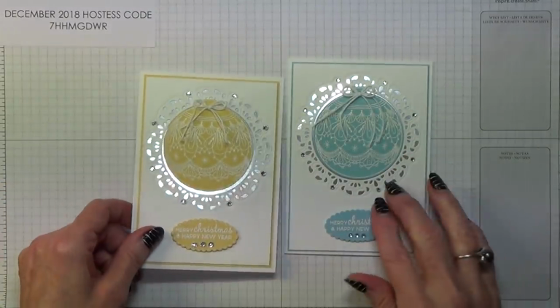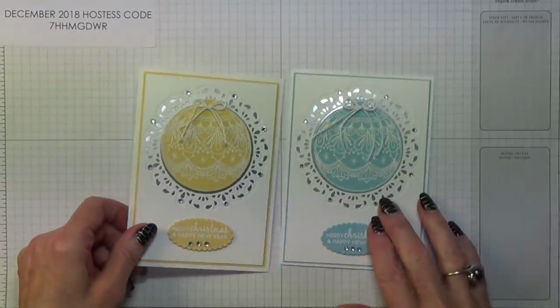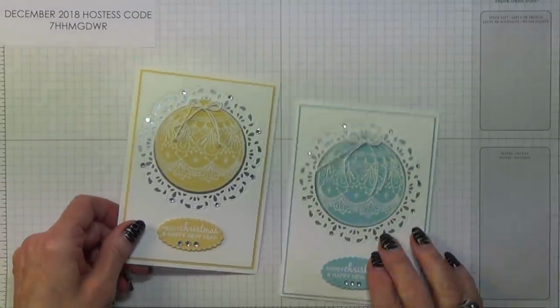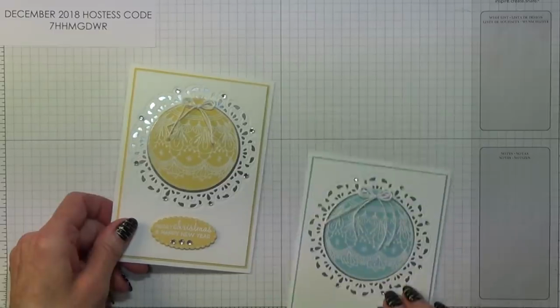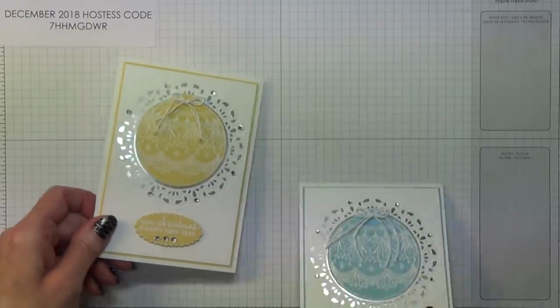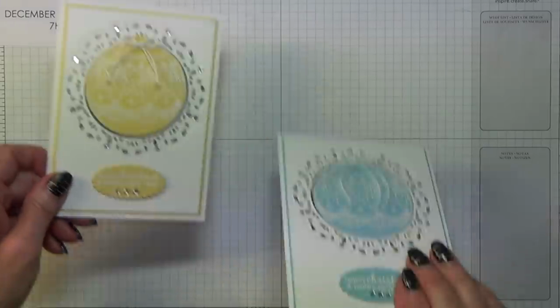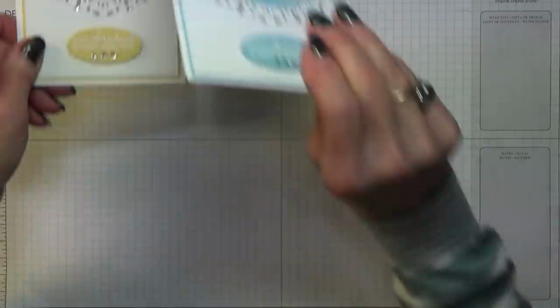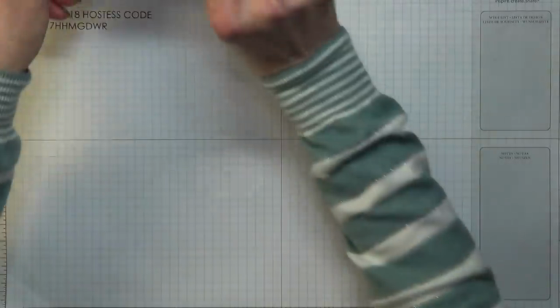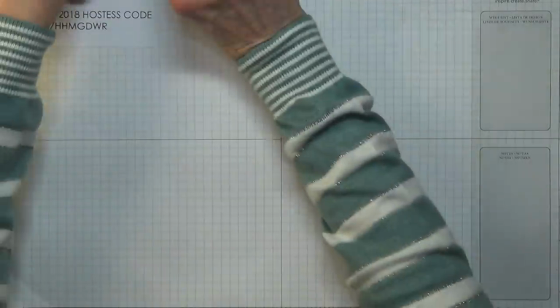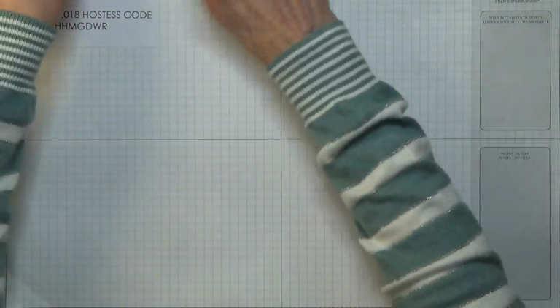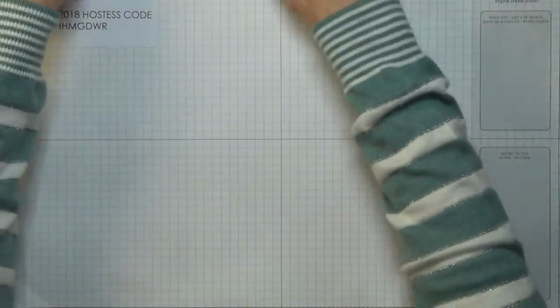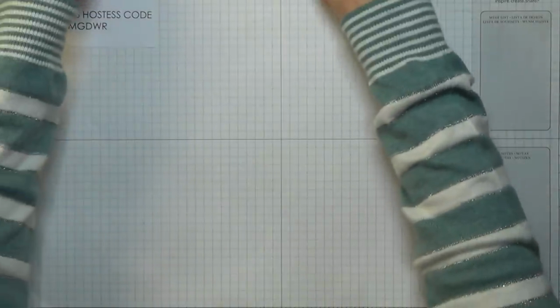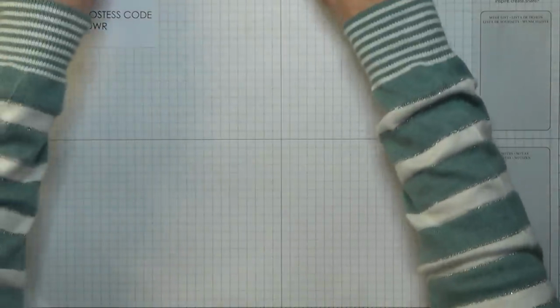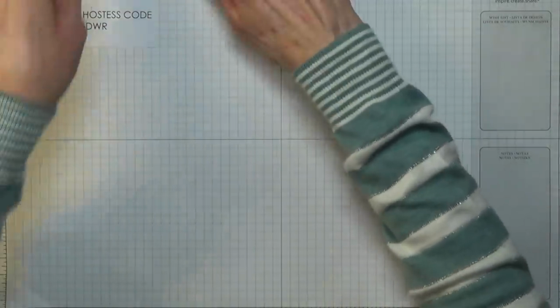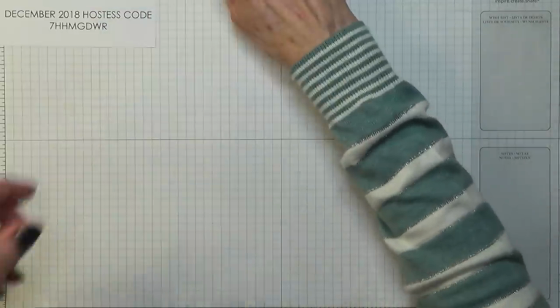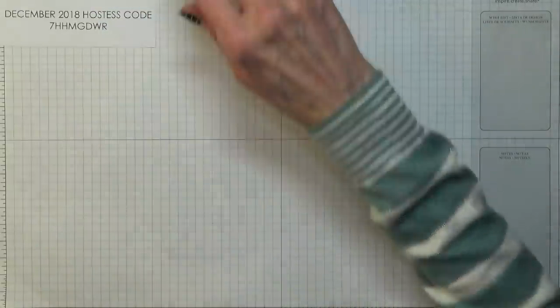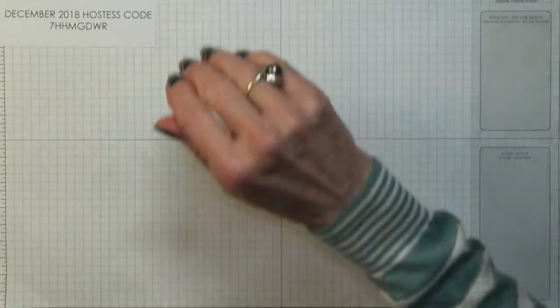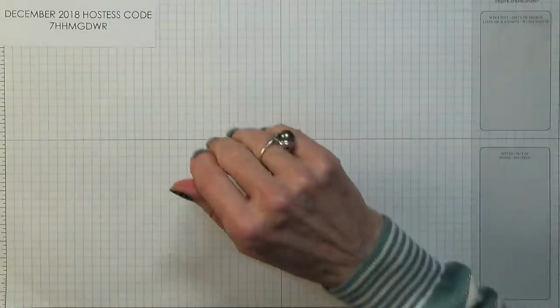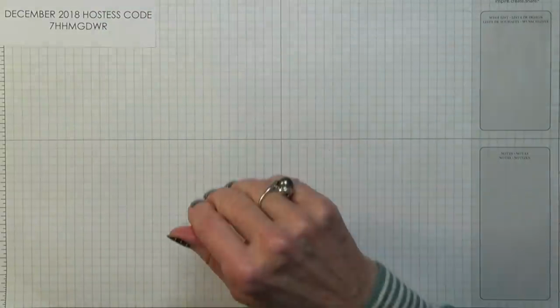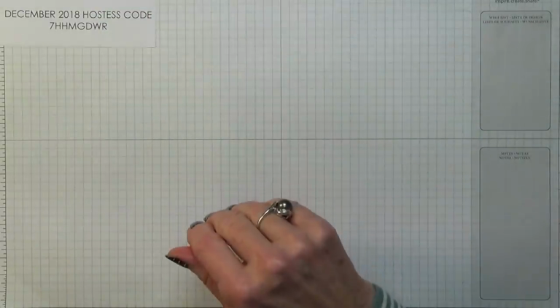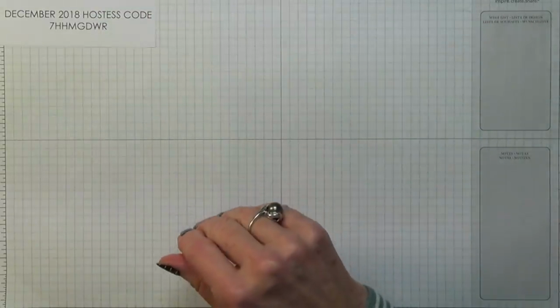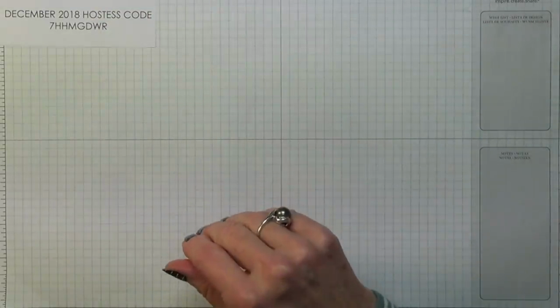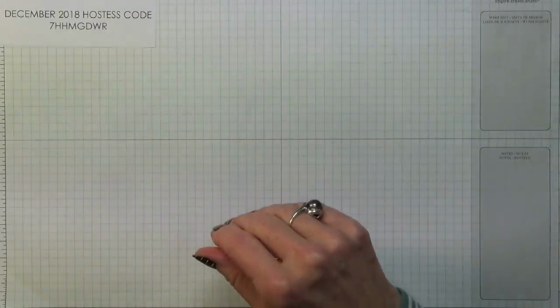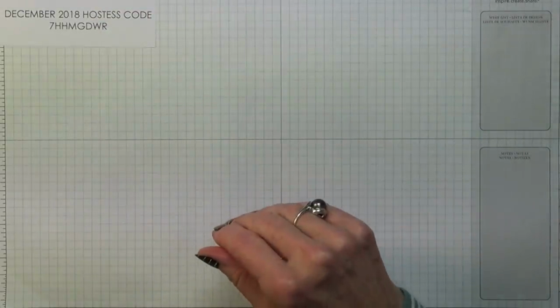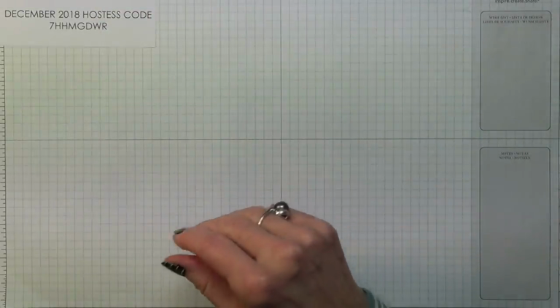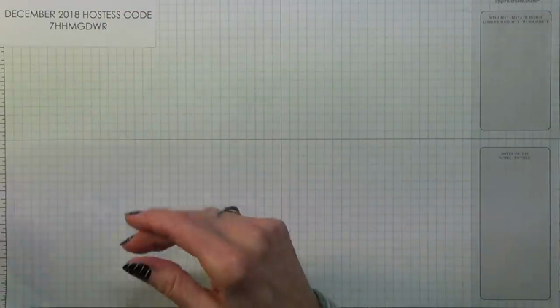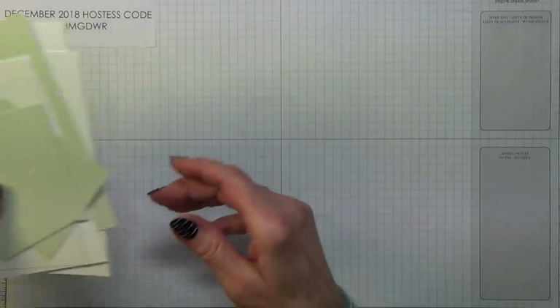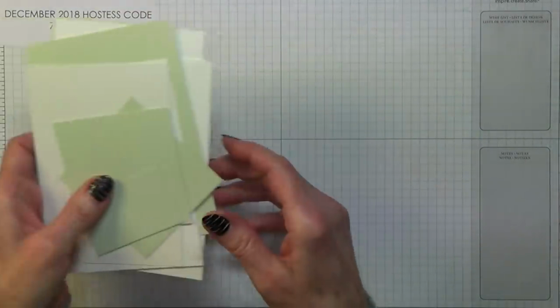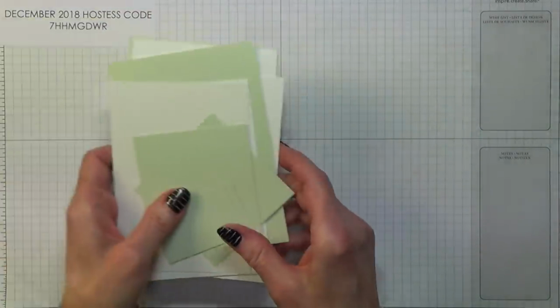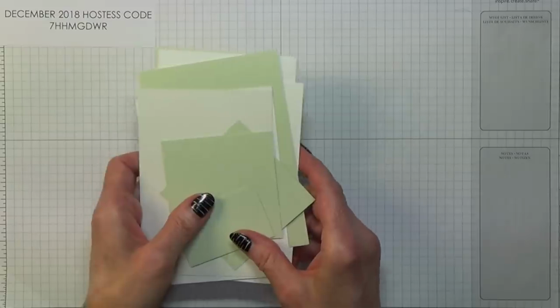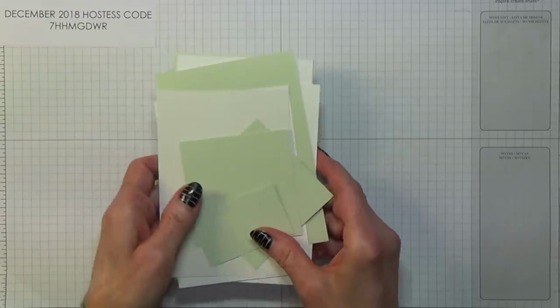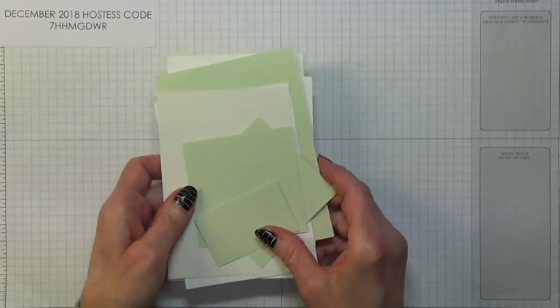The only change I've made on the sentiment is I've put little white dots in the little scallops there. So this is the one I'm going to be doing now, and I will change my colour scheme. I'm going to be using Soft Sea Foam.